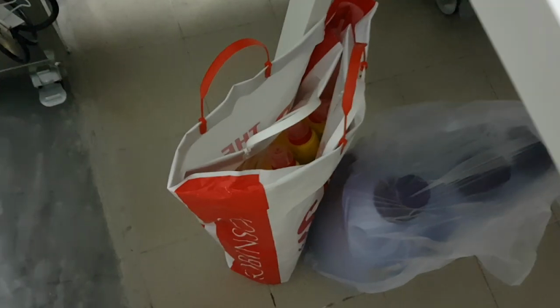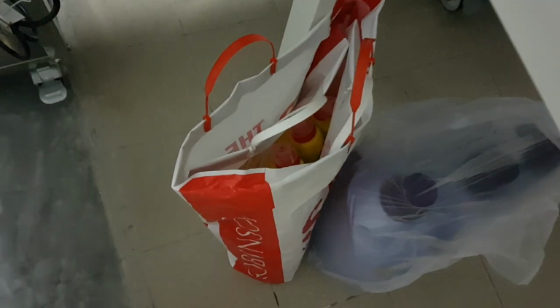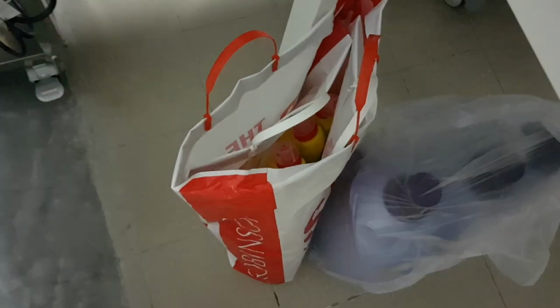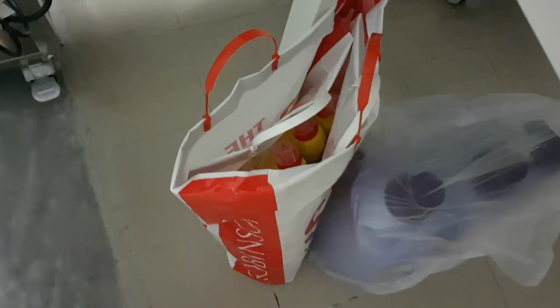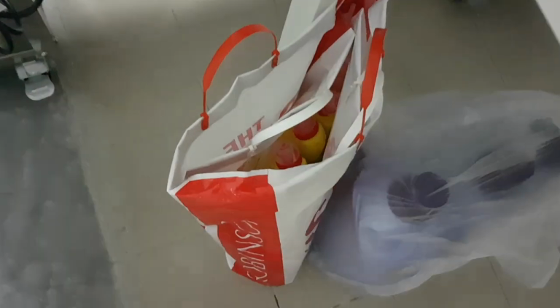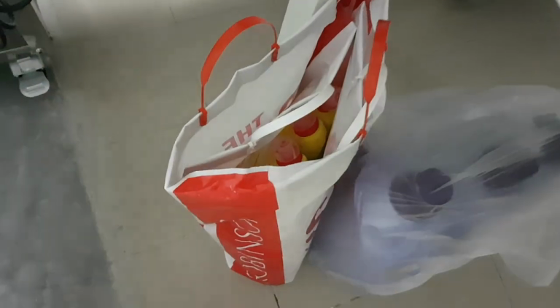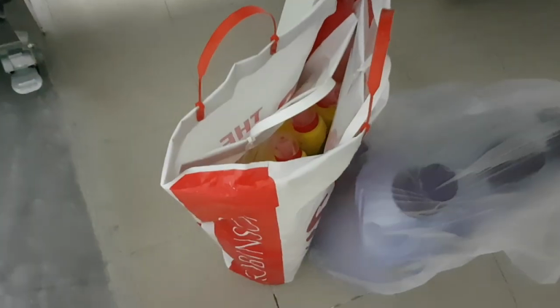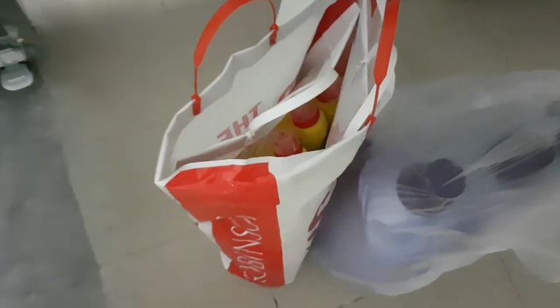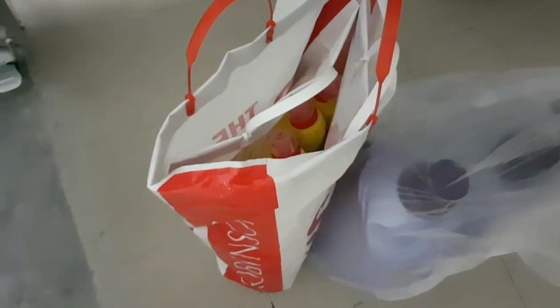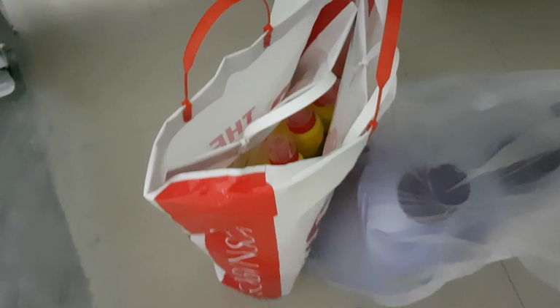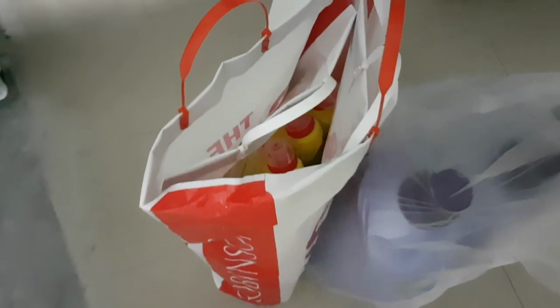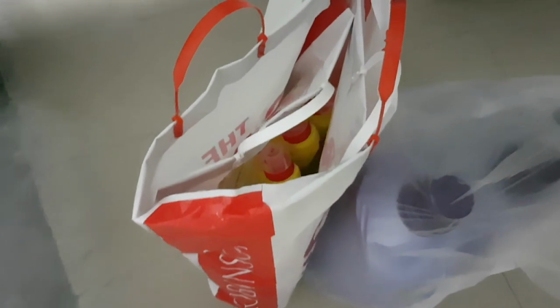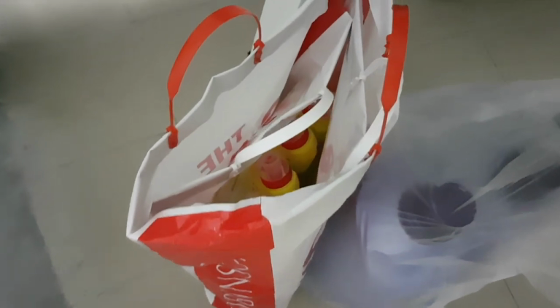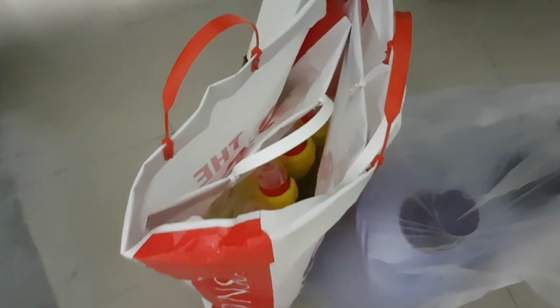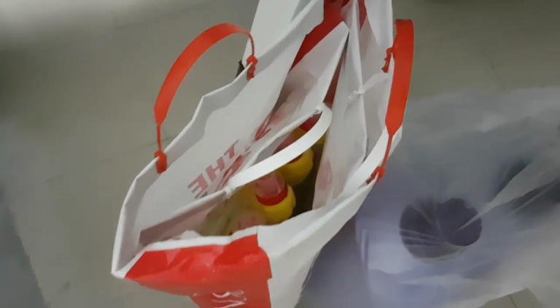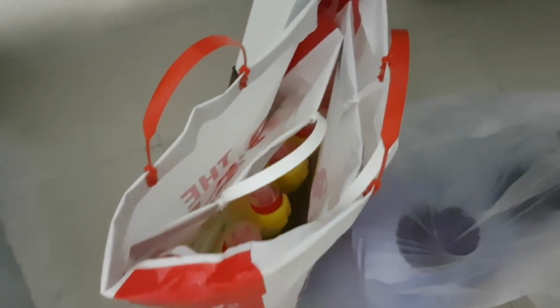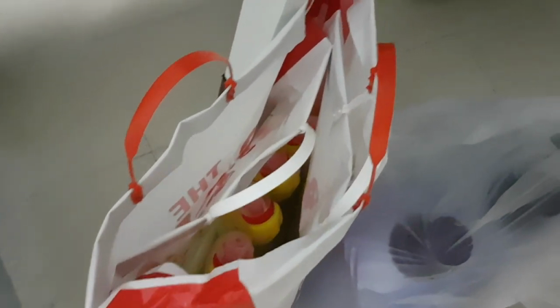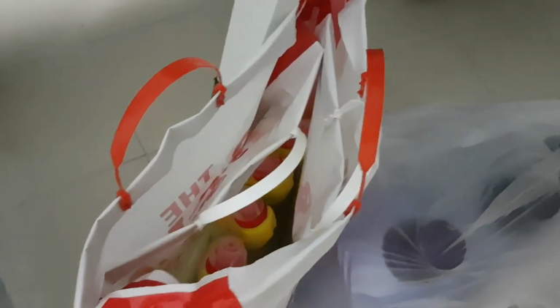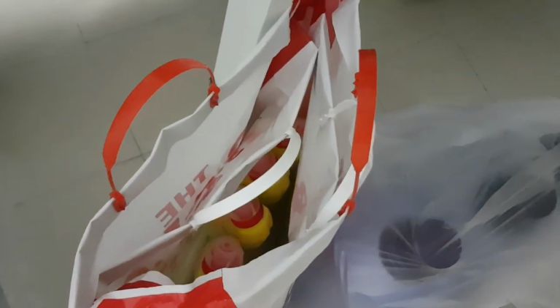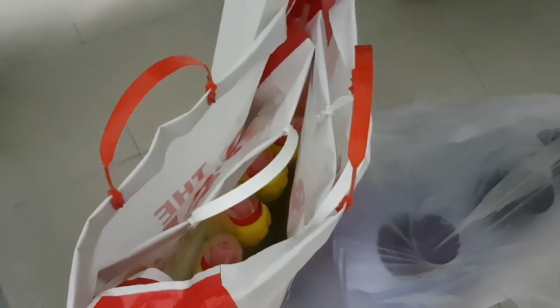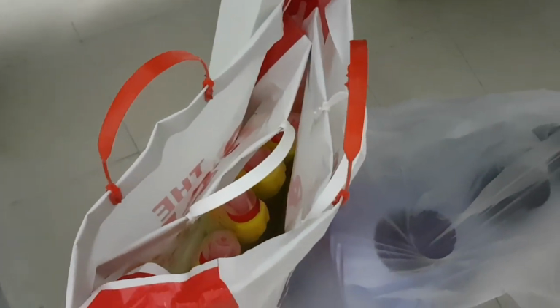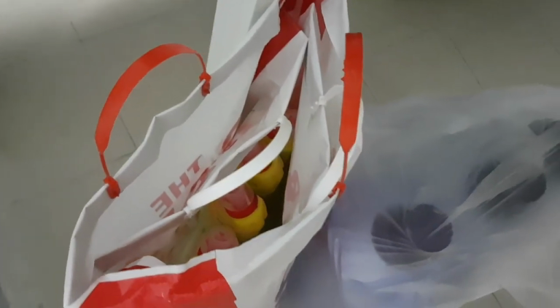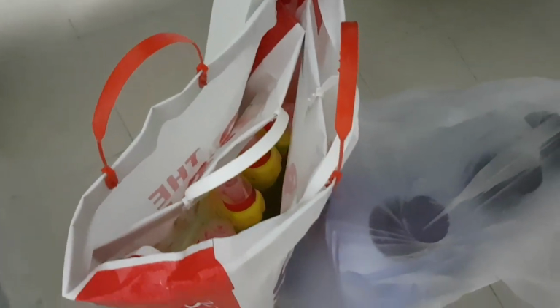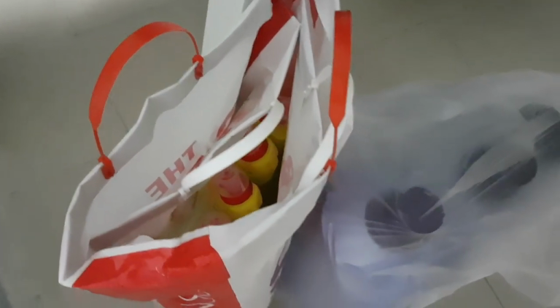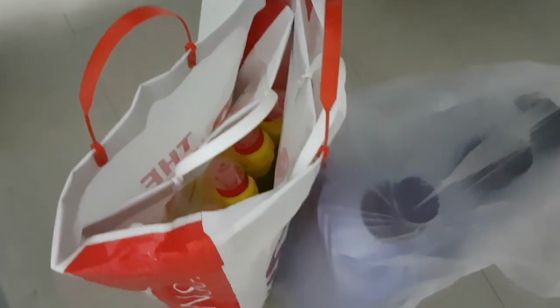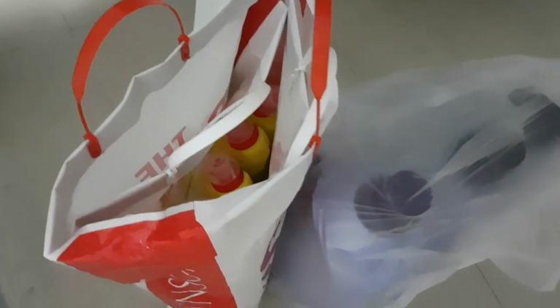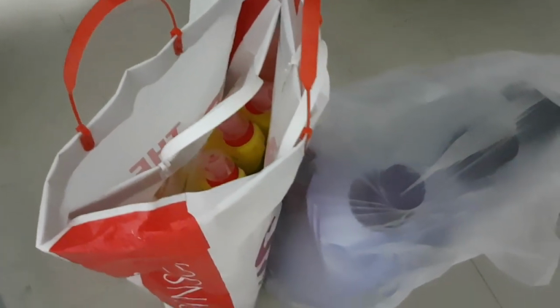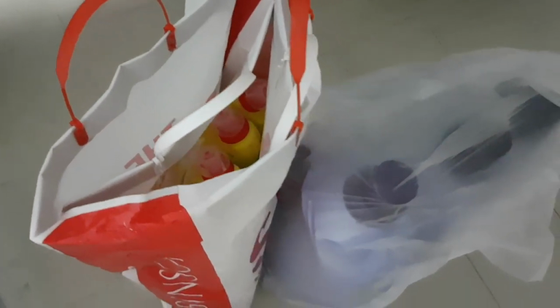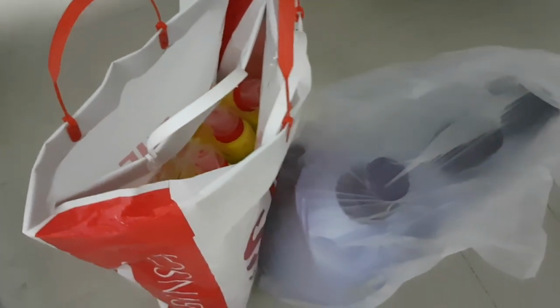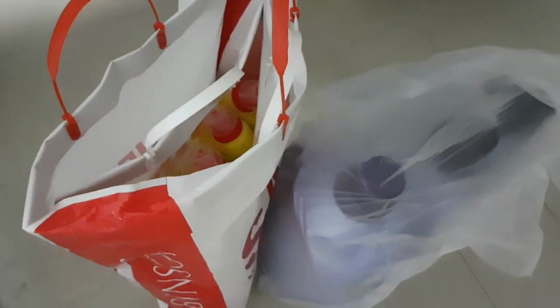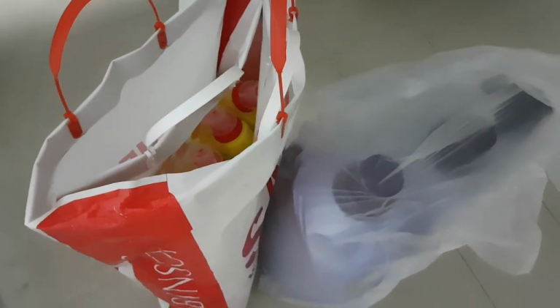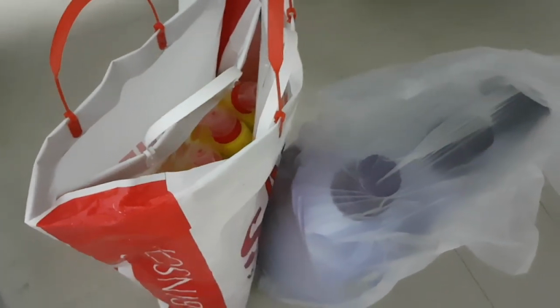Decluttering these two bags of cleaning supplies. We're going to be passing them on to my mother-in-law's house.